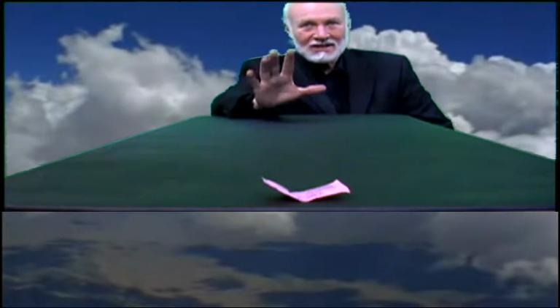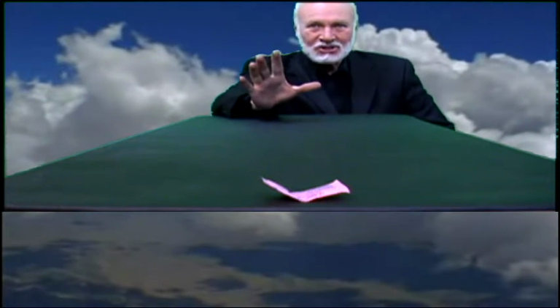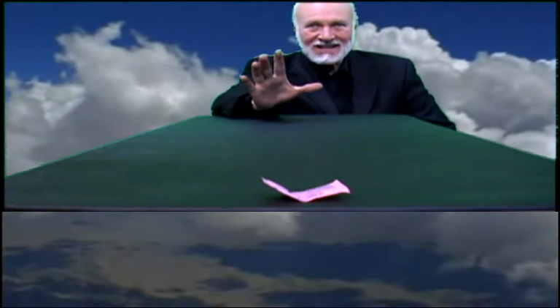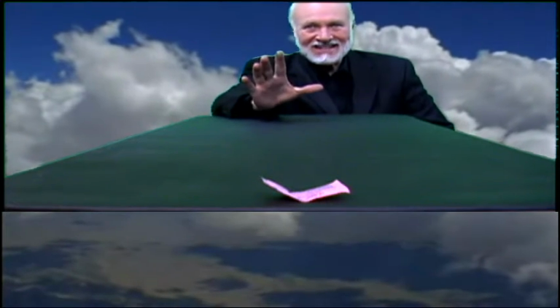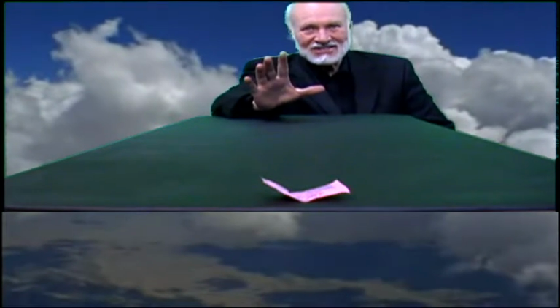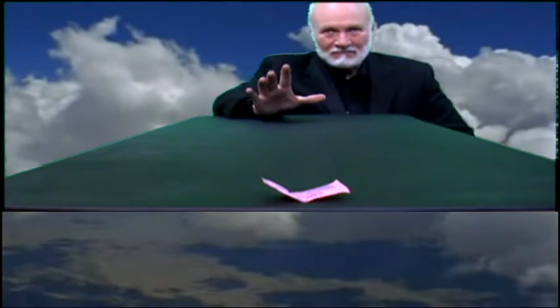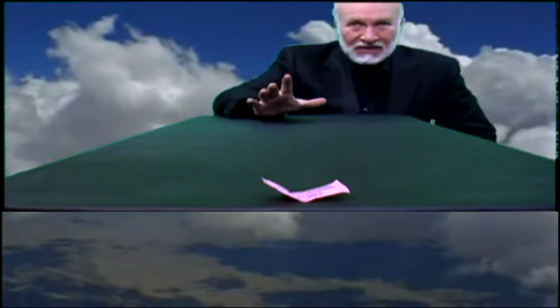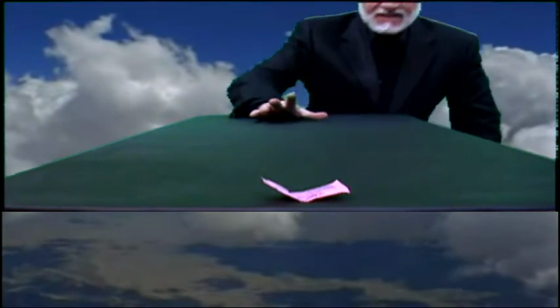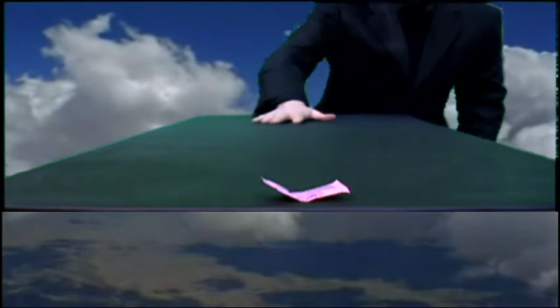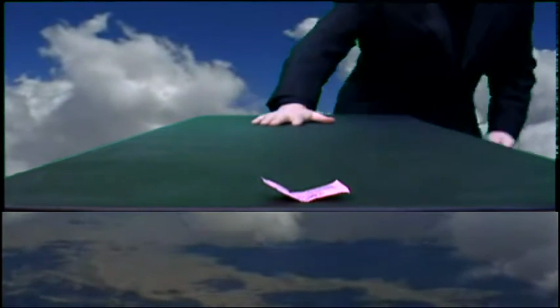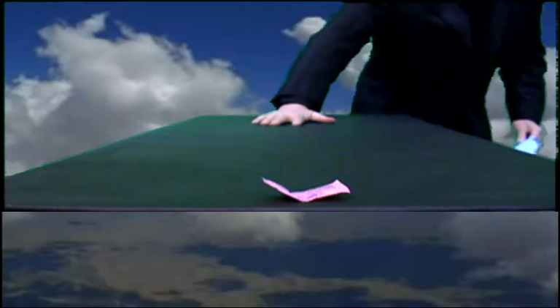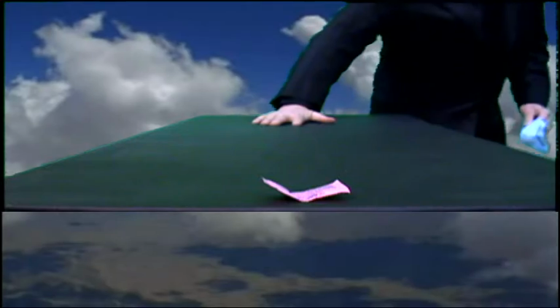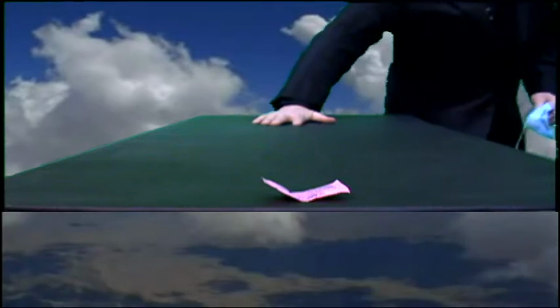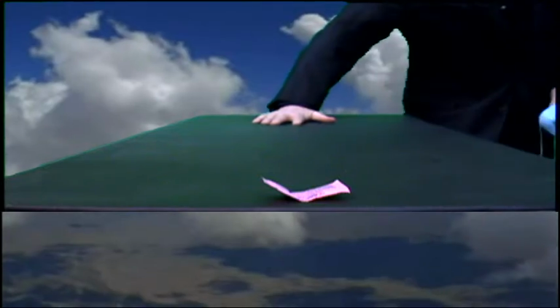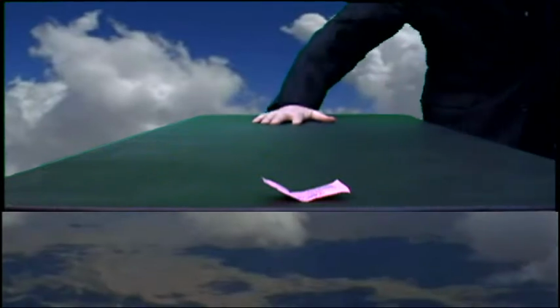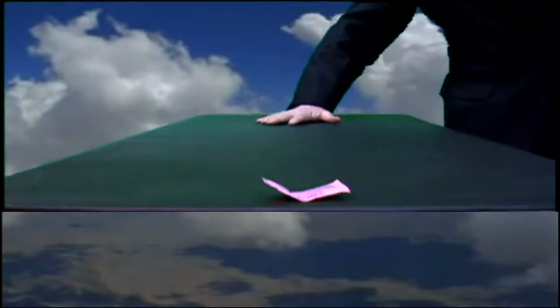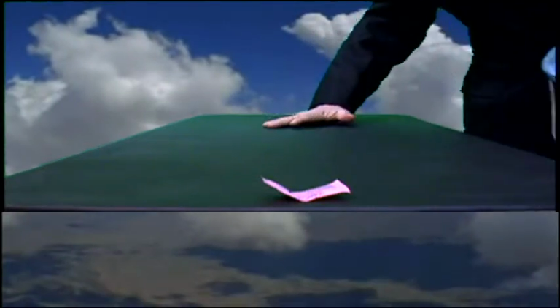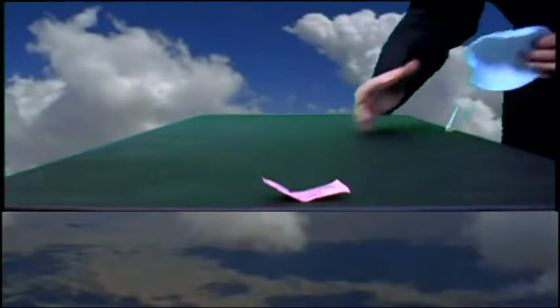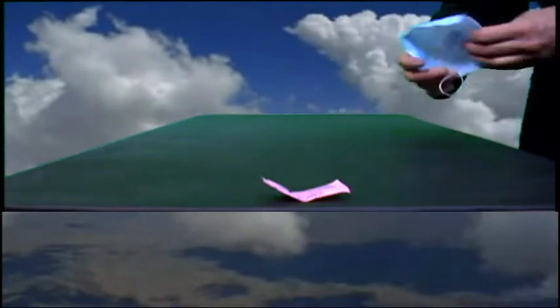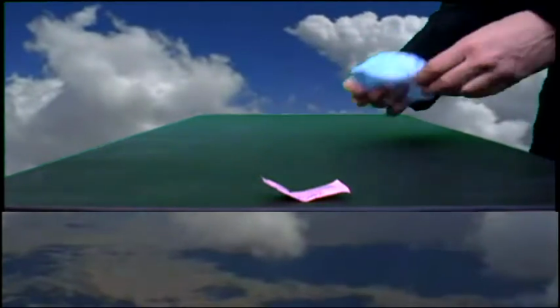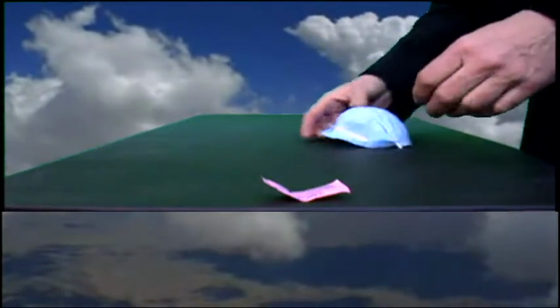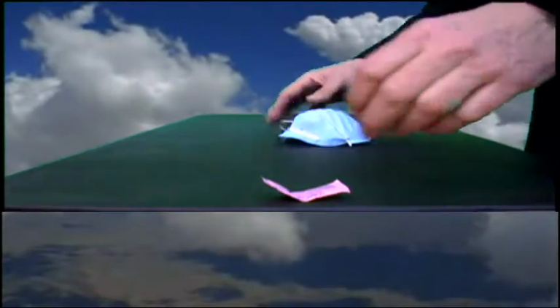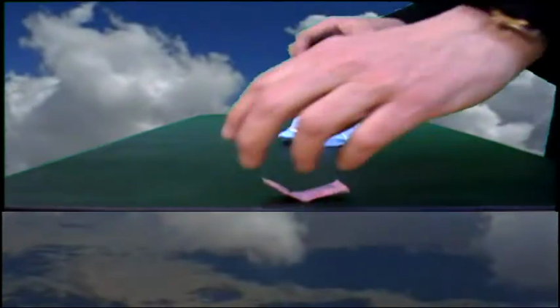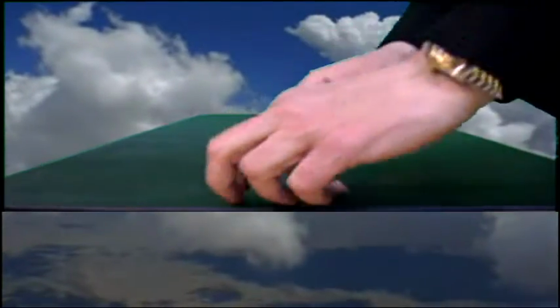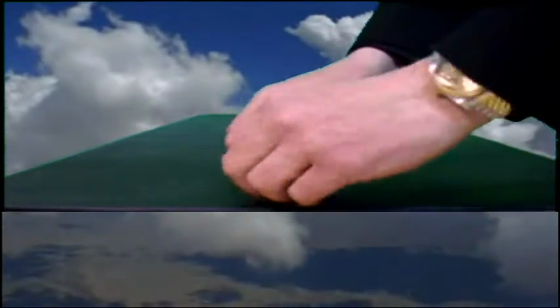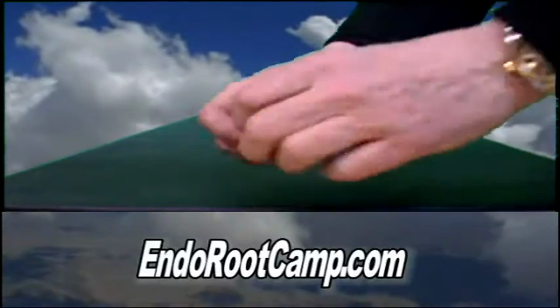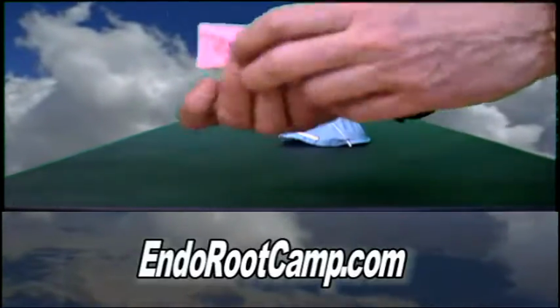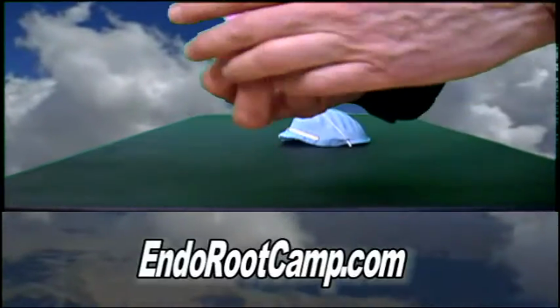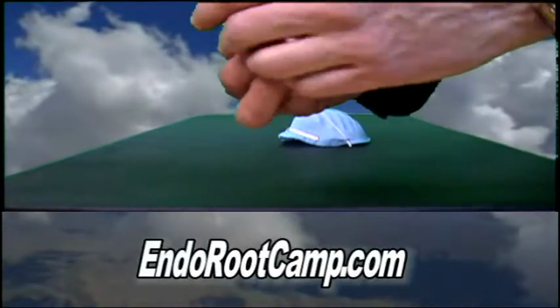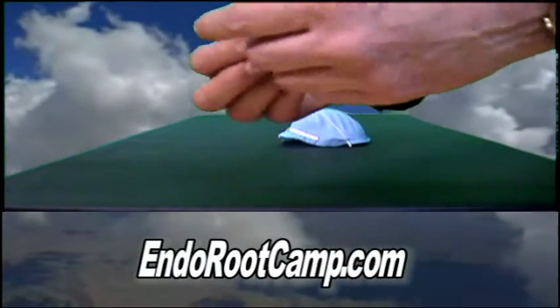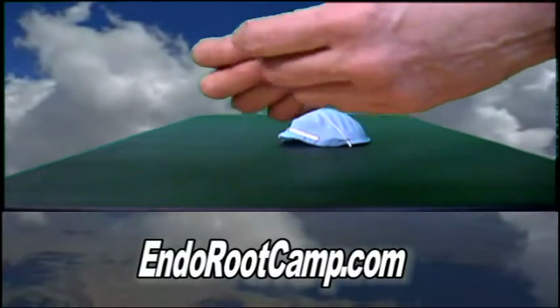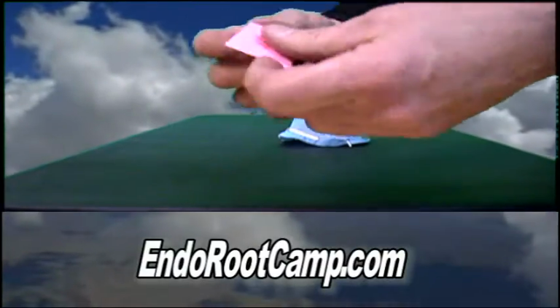Now let me show you how that's done. To learn the secret to this and other magic tricks in this series, go to EndoRootCamp.com.